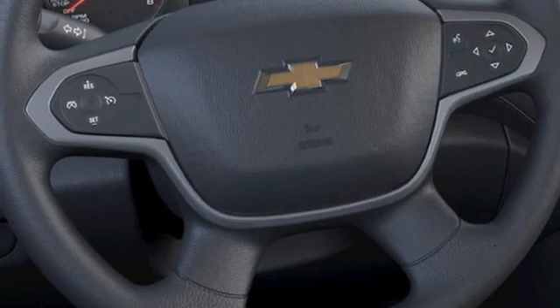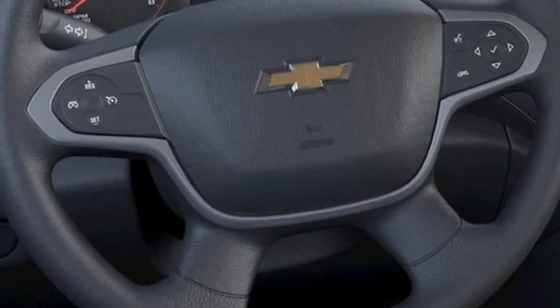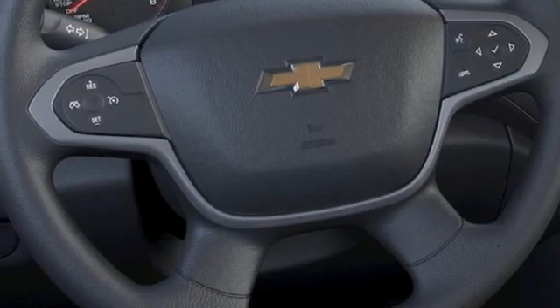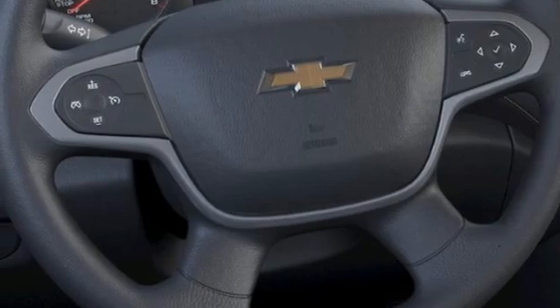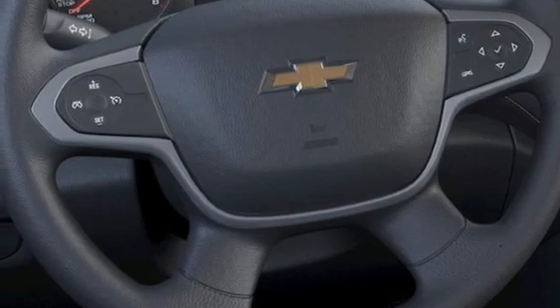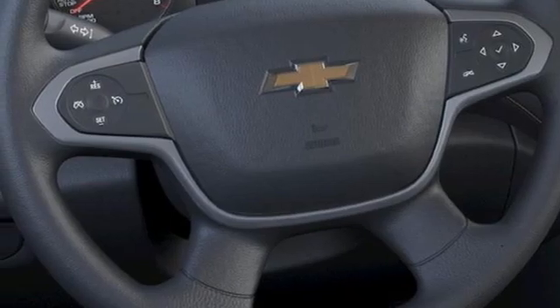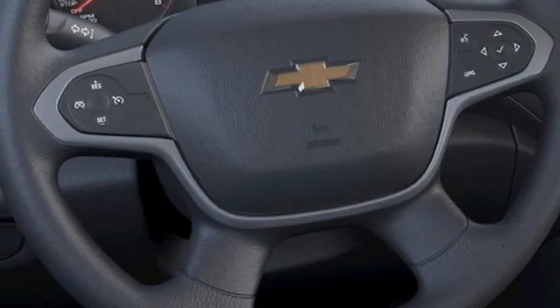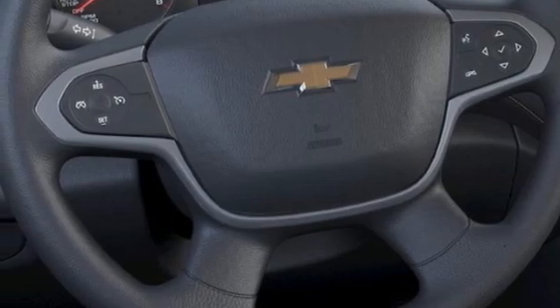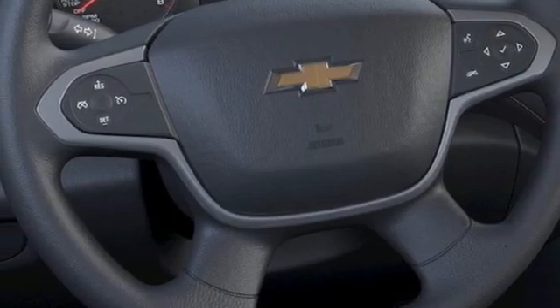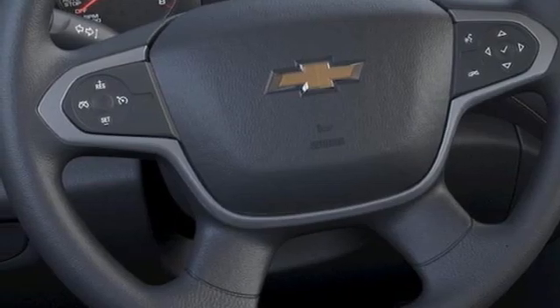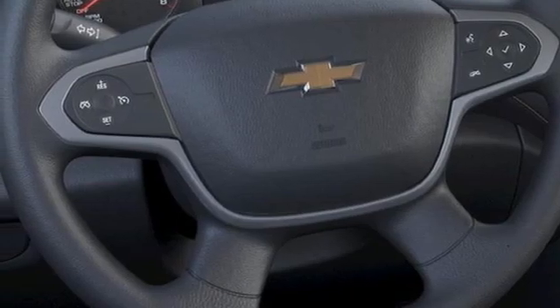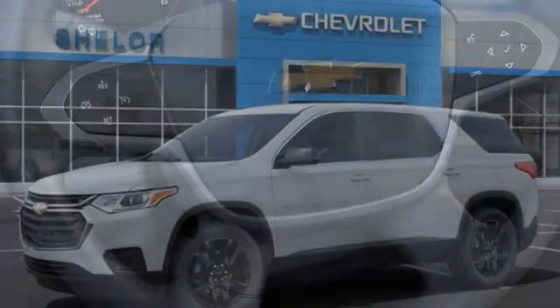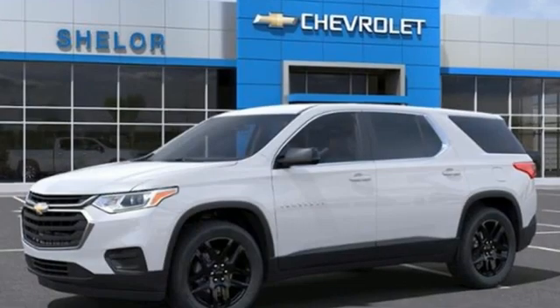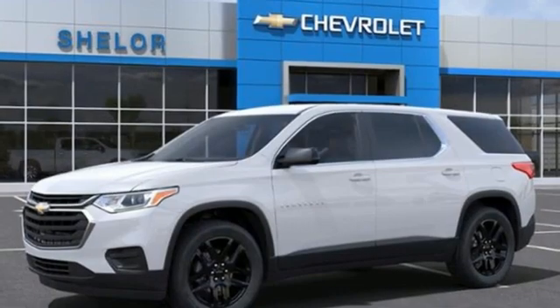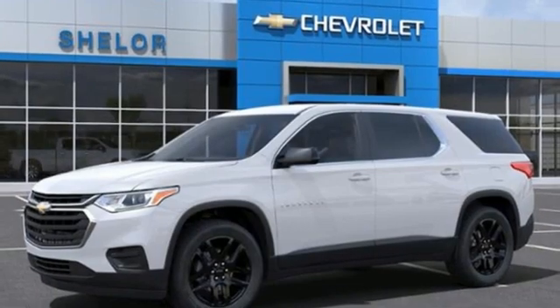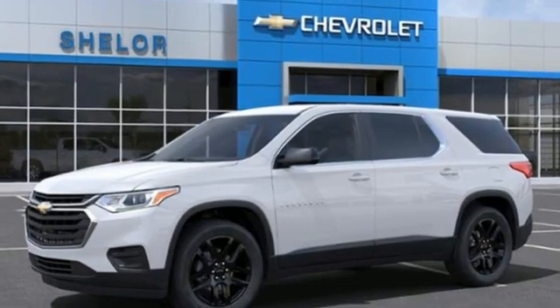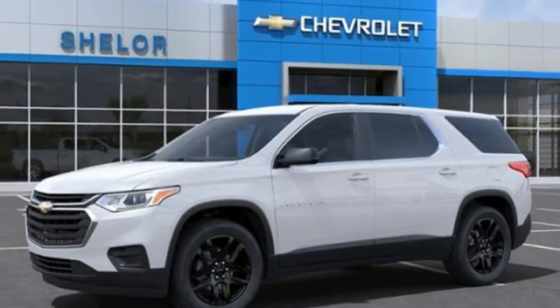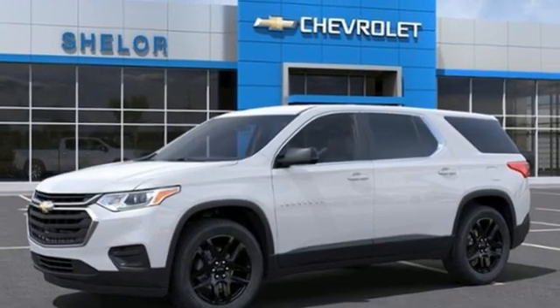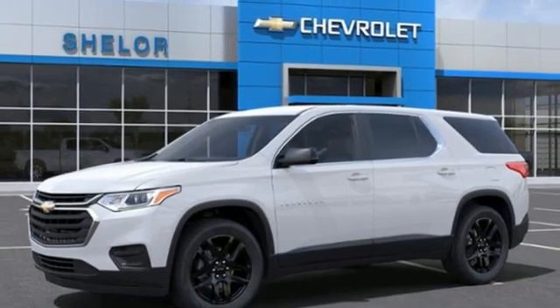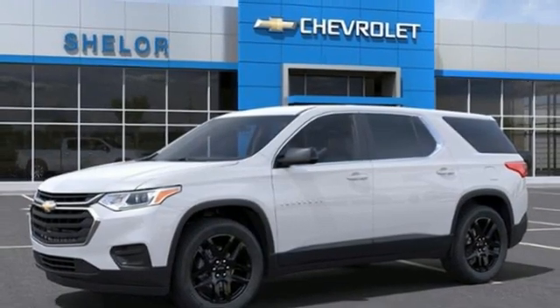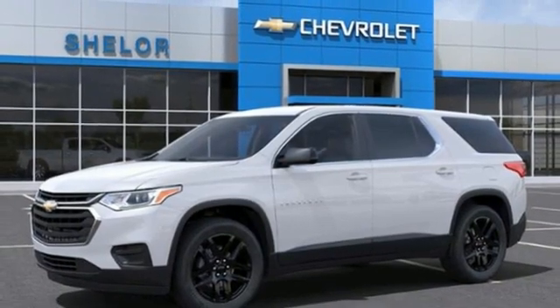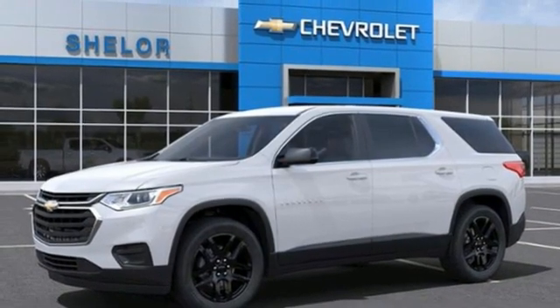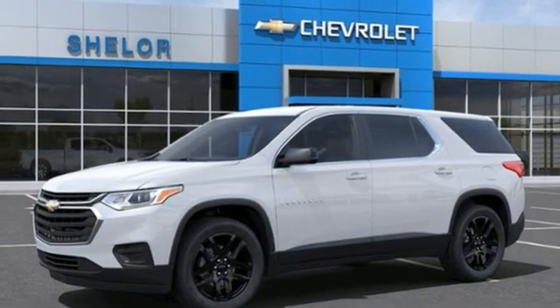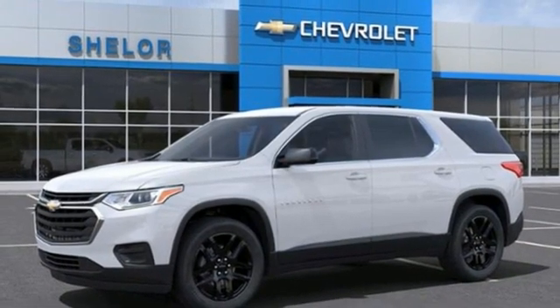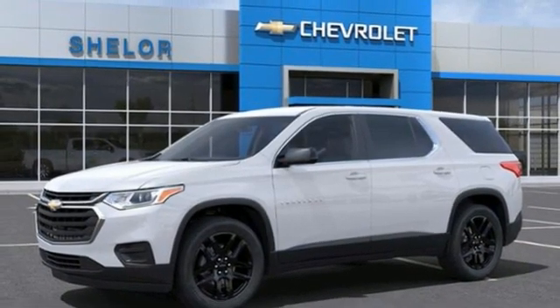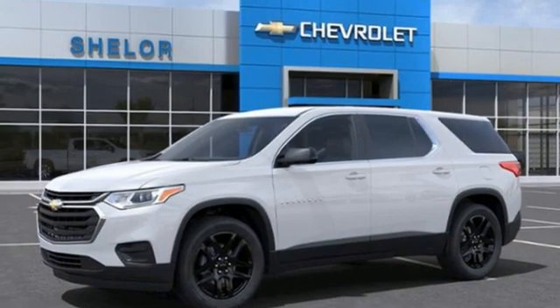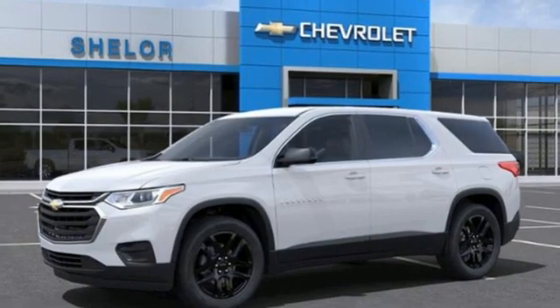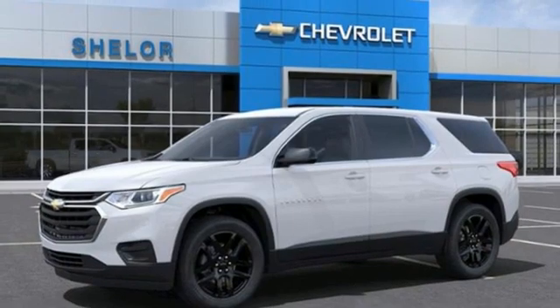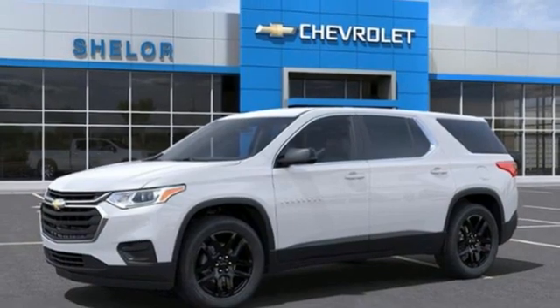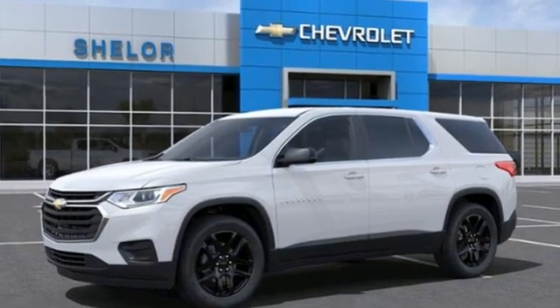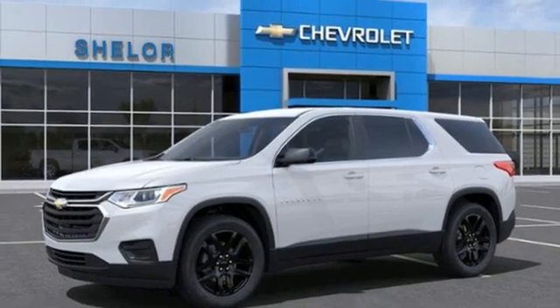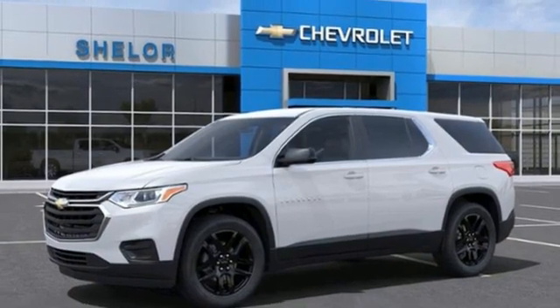Performance, value, durability — Chevy. See what it can do for you when you take it for a test drive.